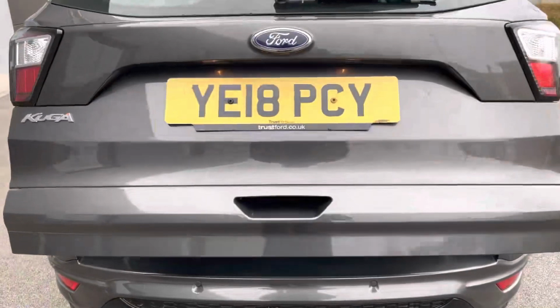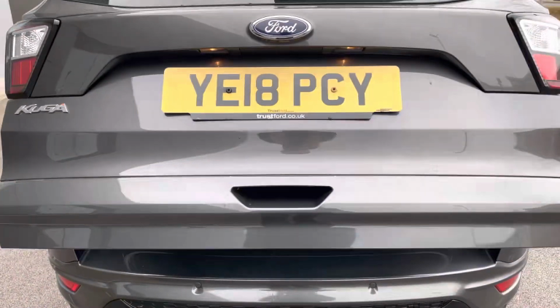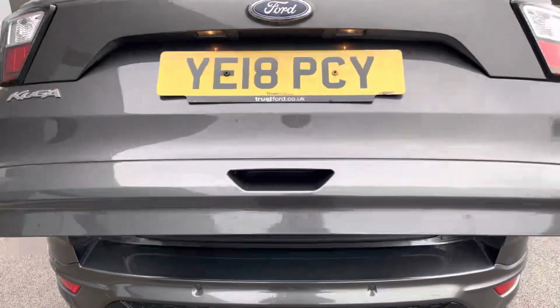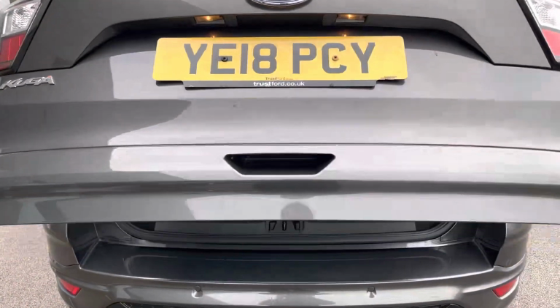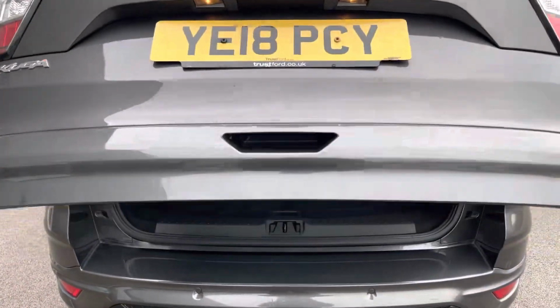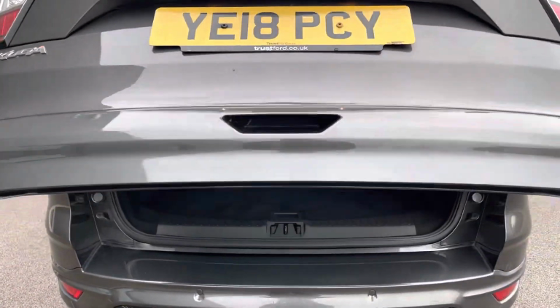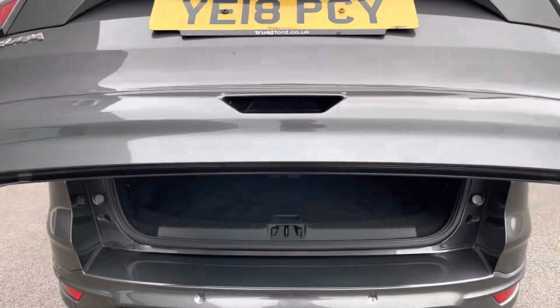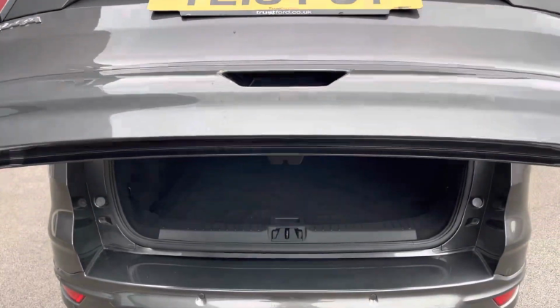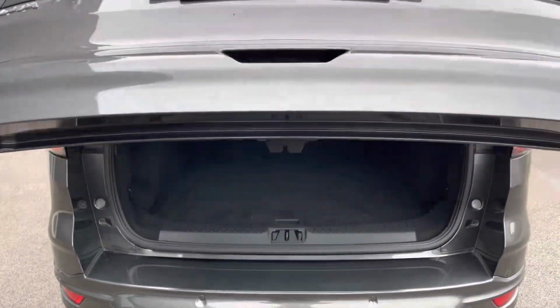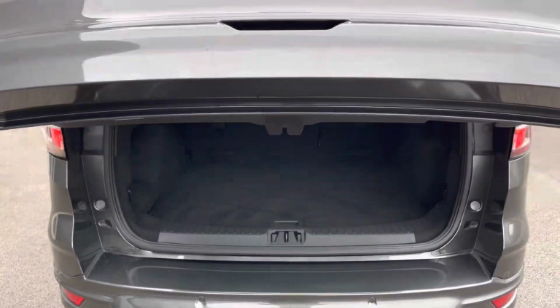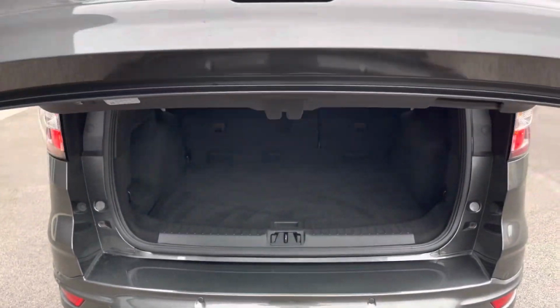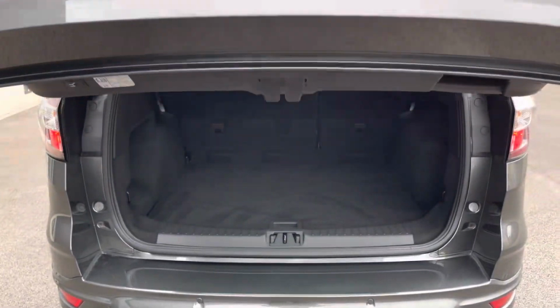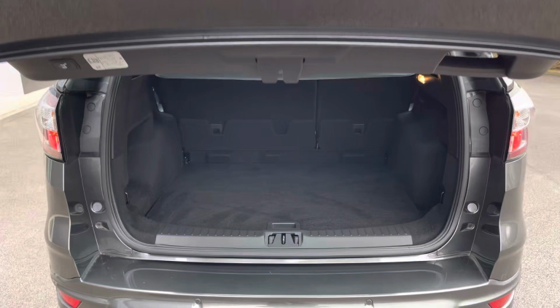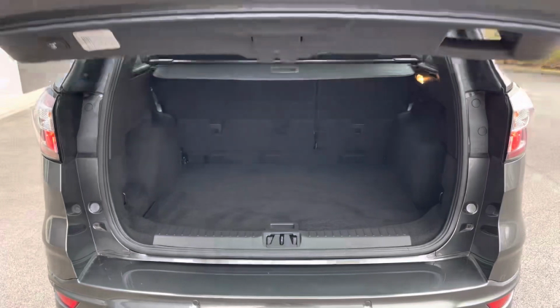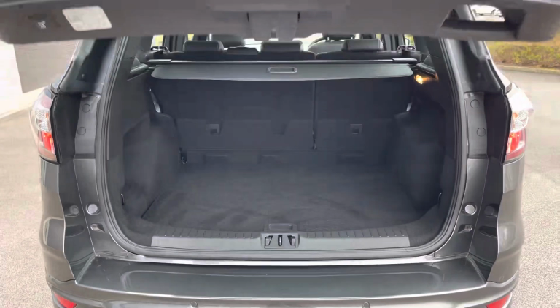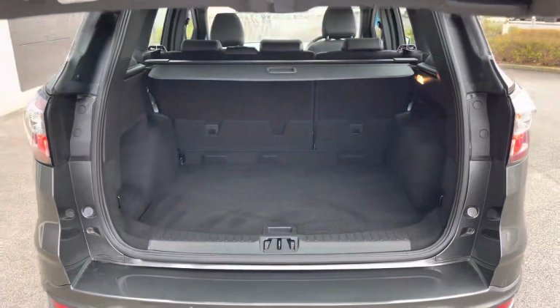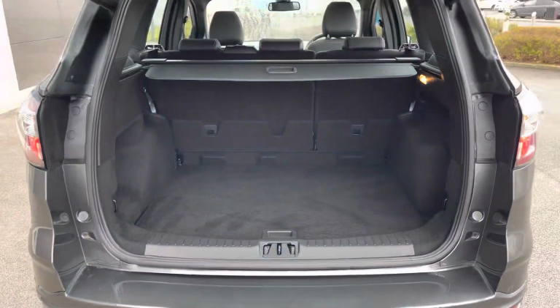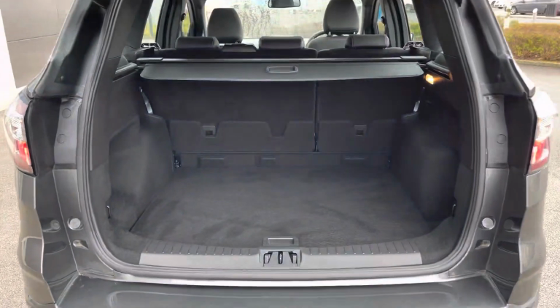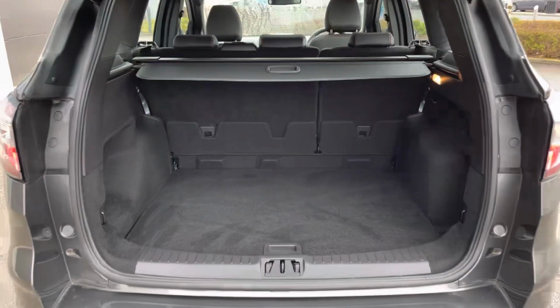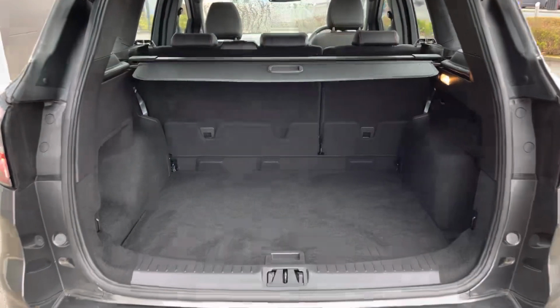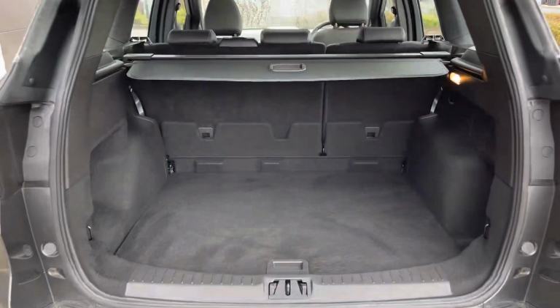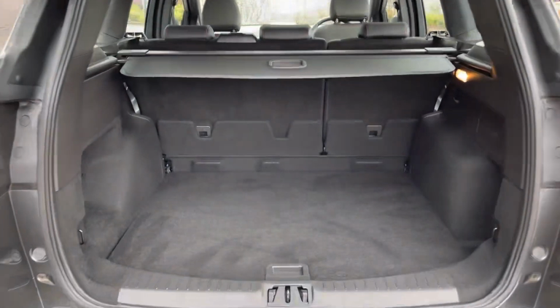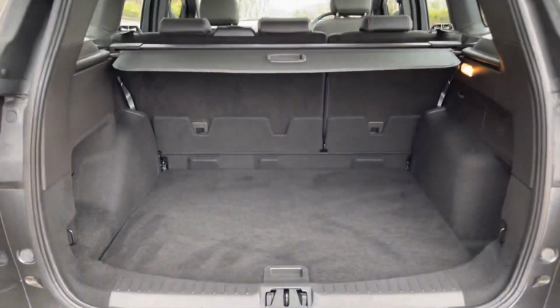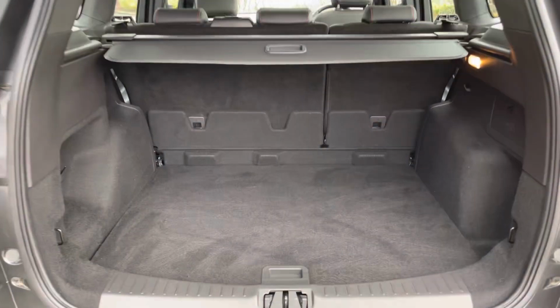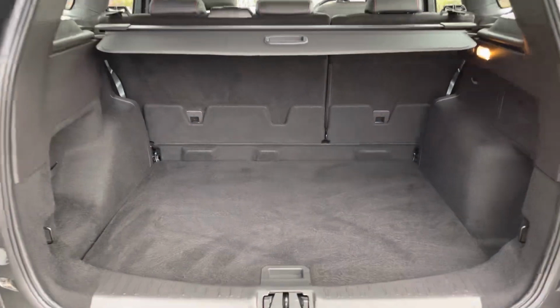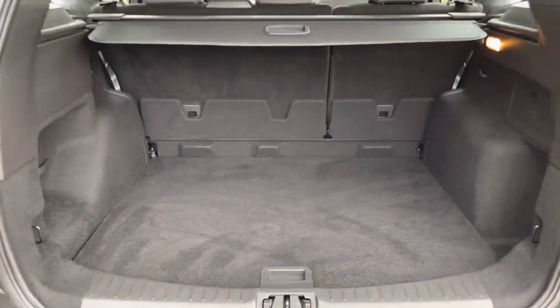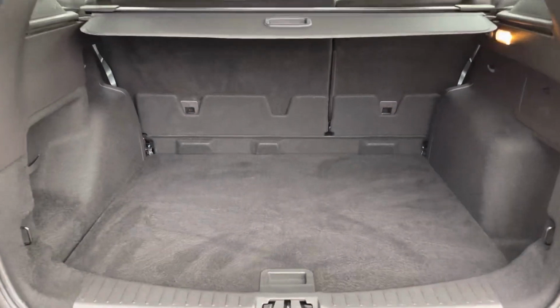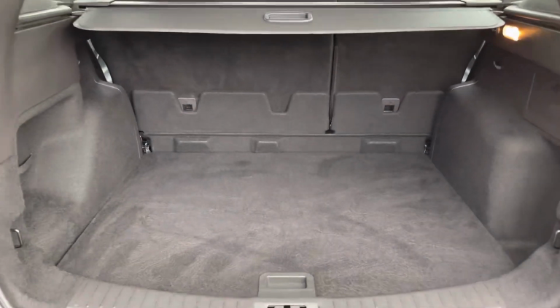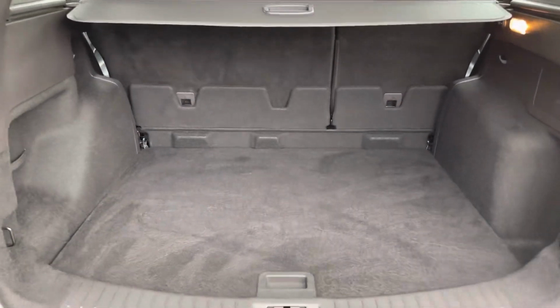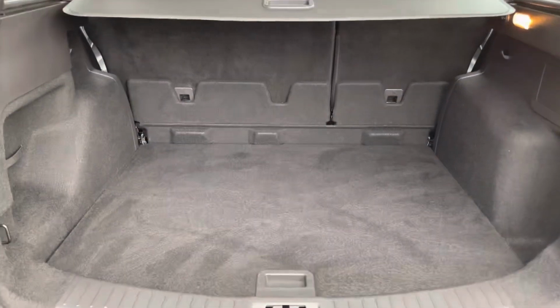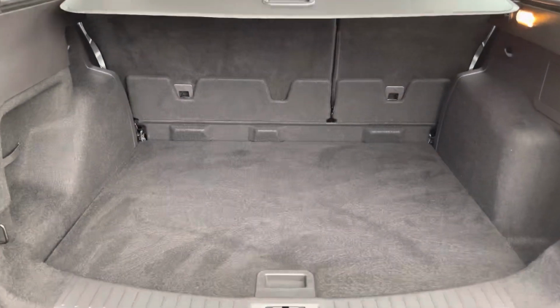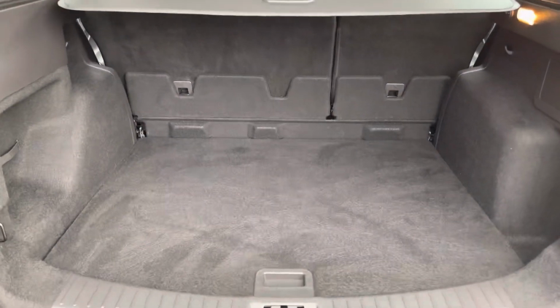For added convenience, a power operated tailgate is available with a boot space ideal for shopping or holiday trips away.